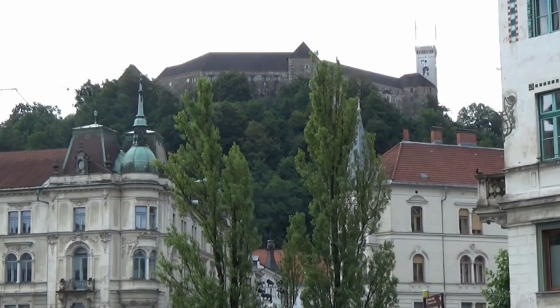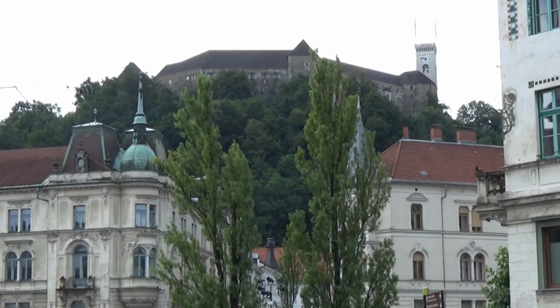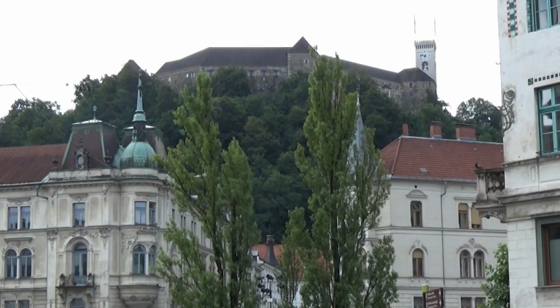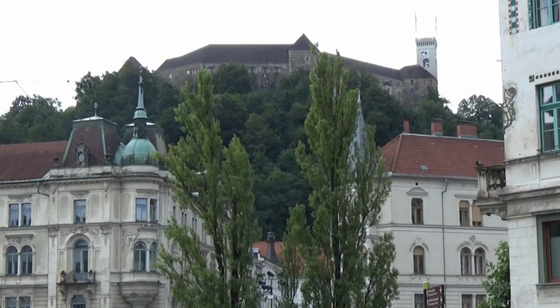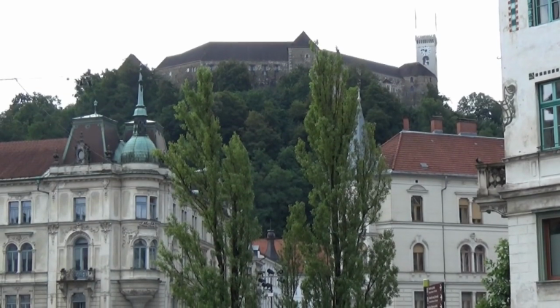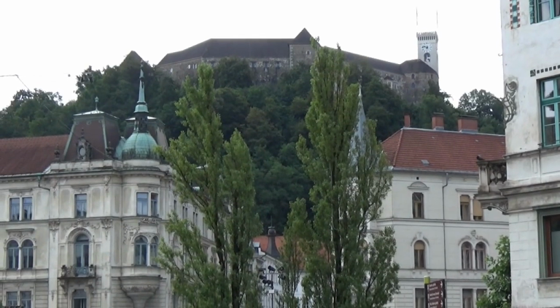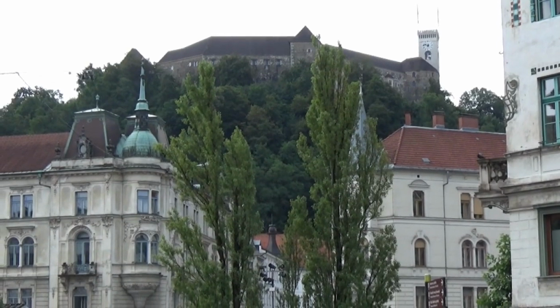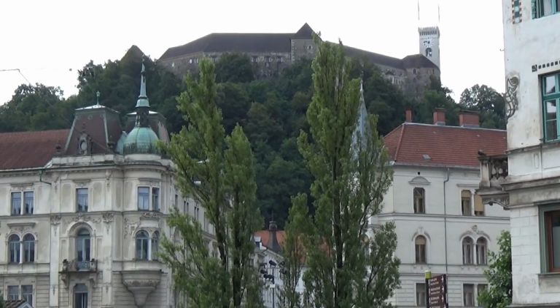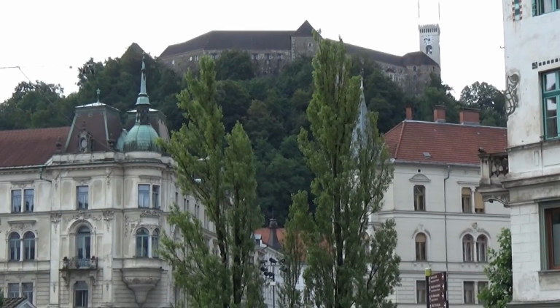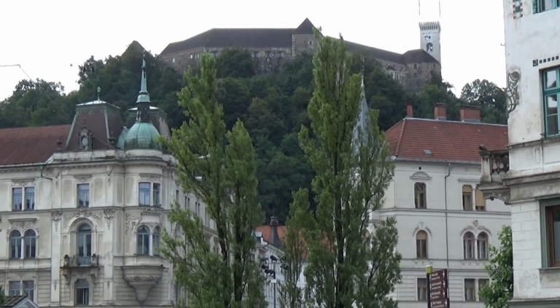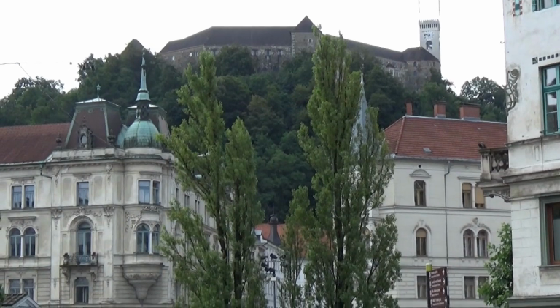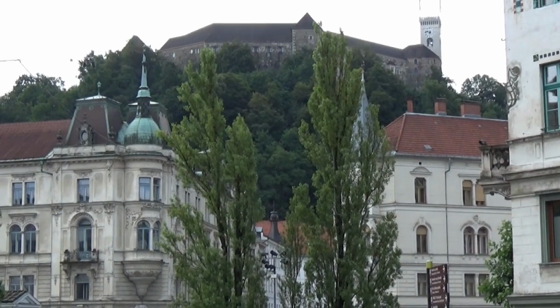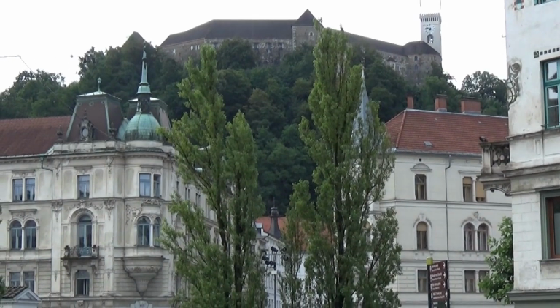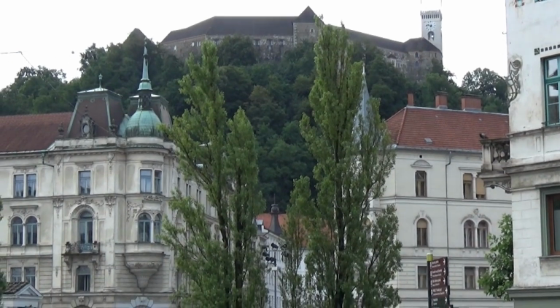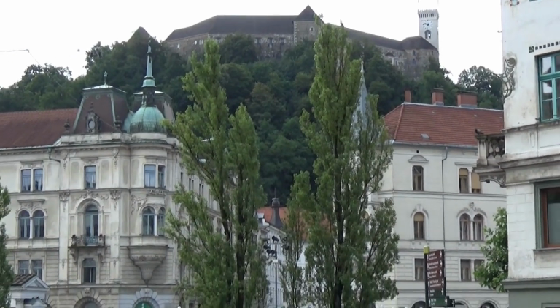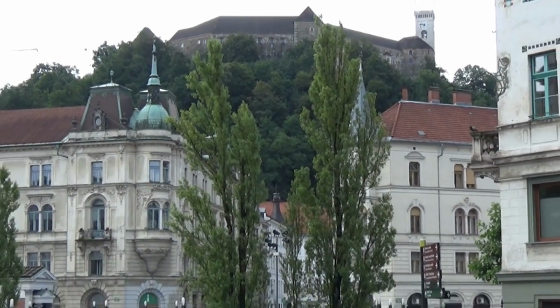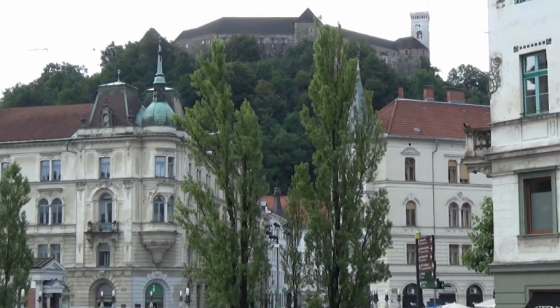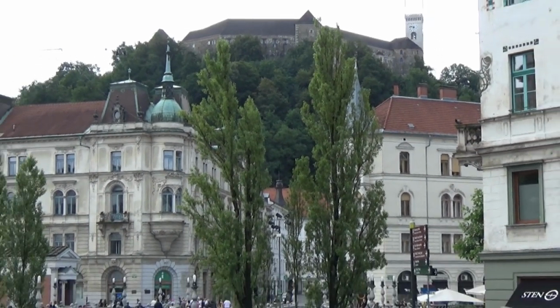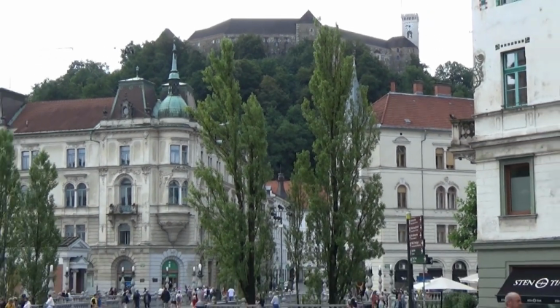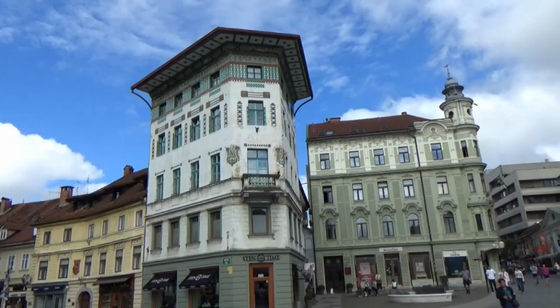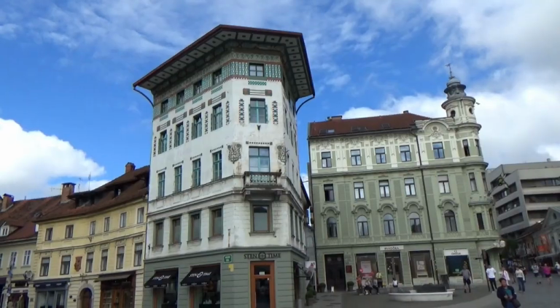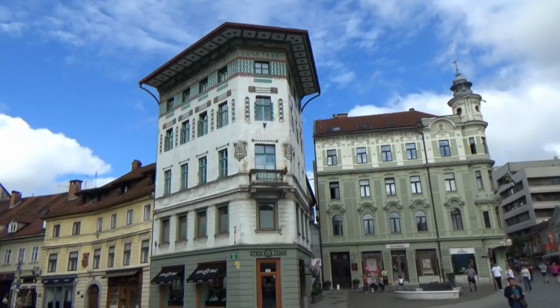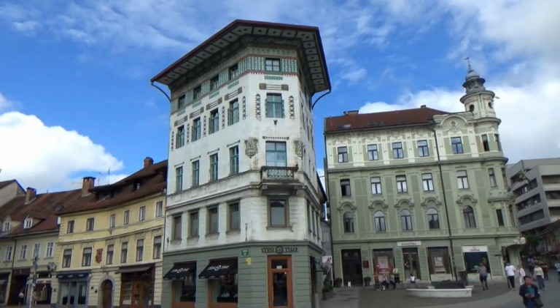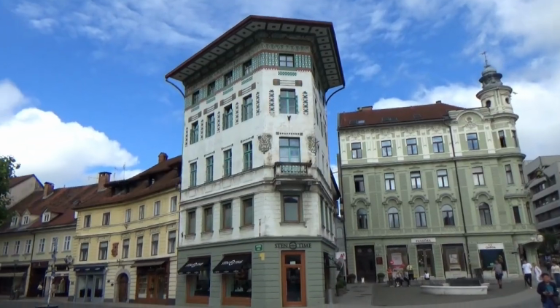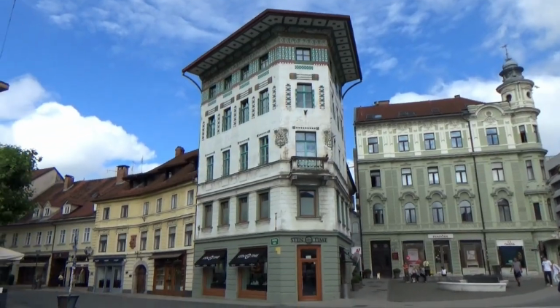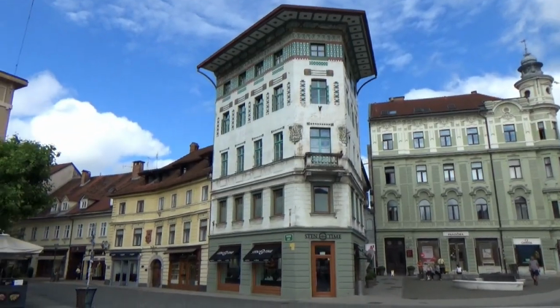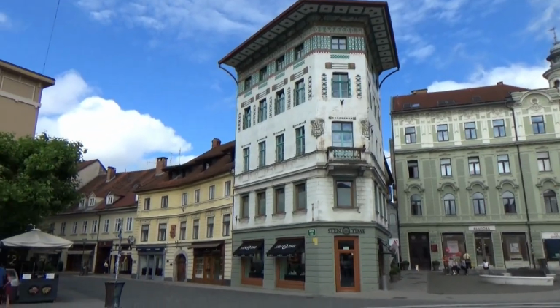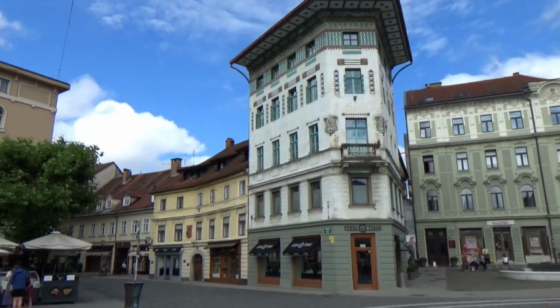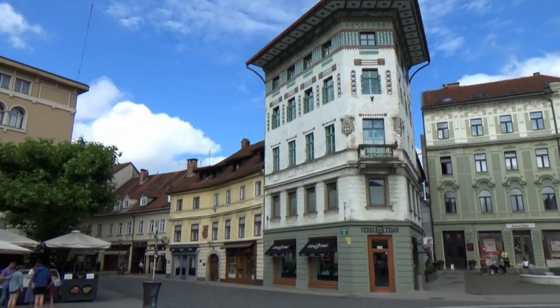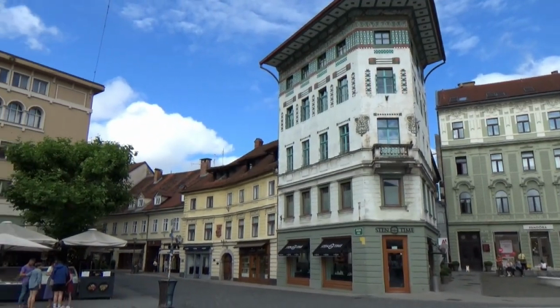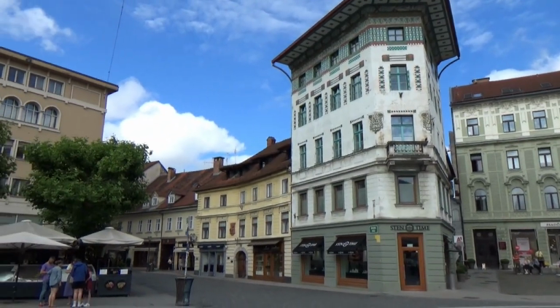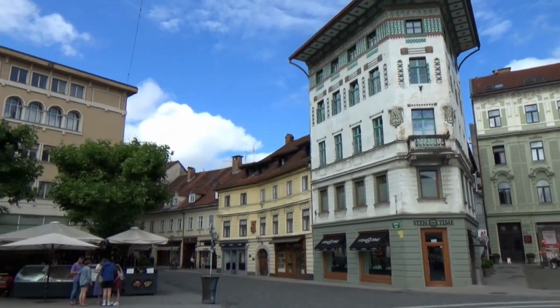All right, so there's where we're off to — some really cool buildings here.